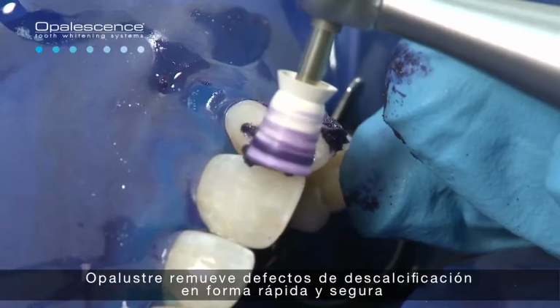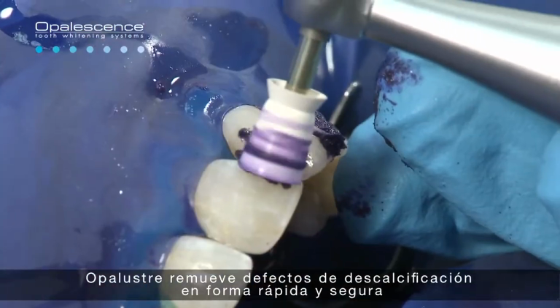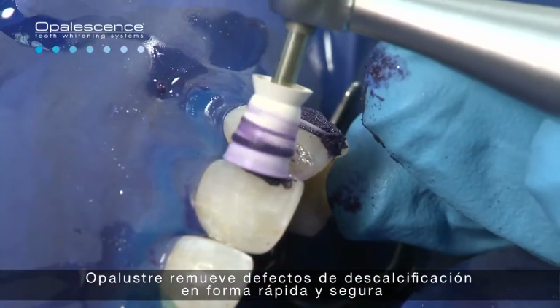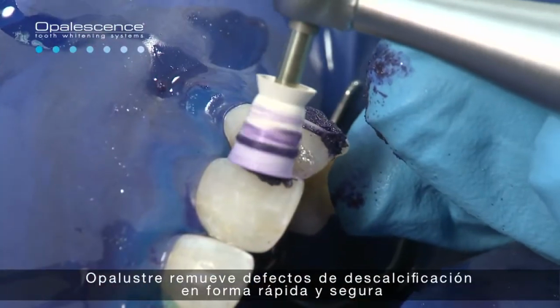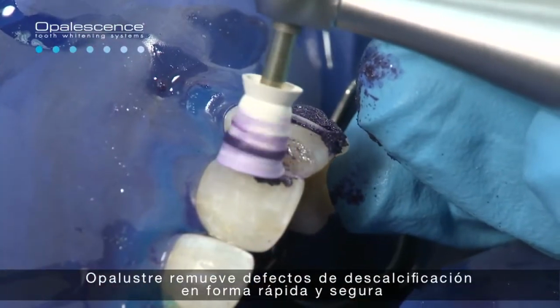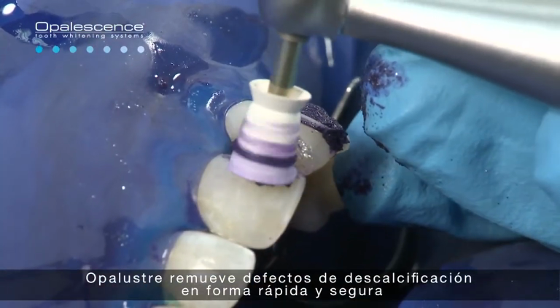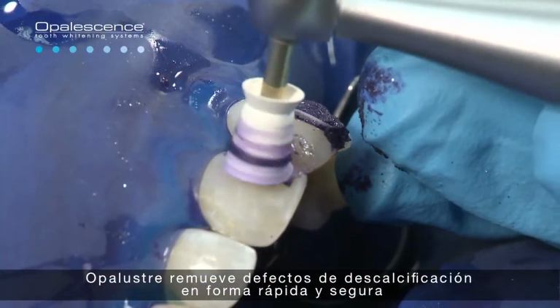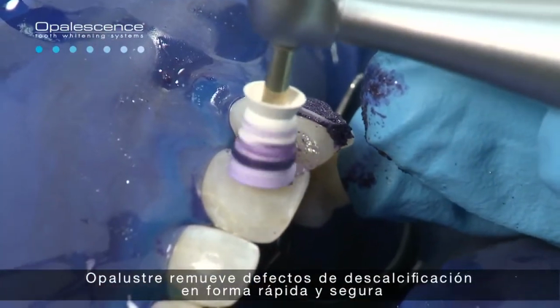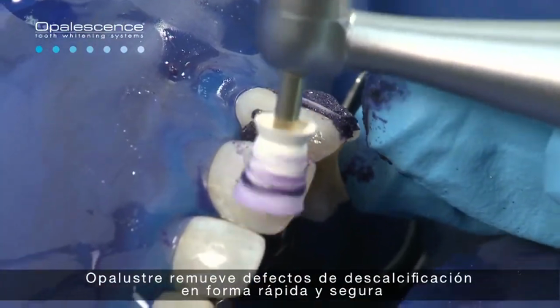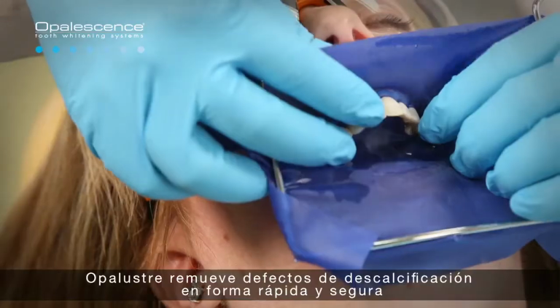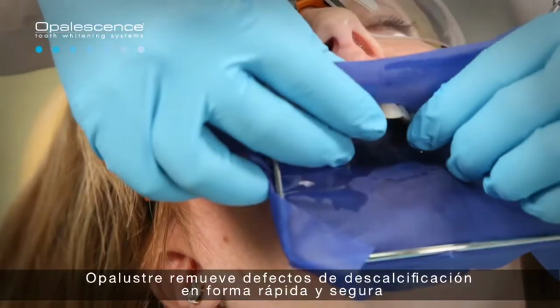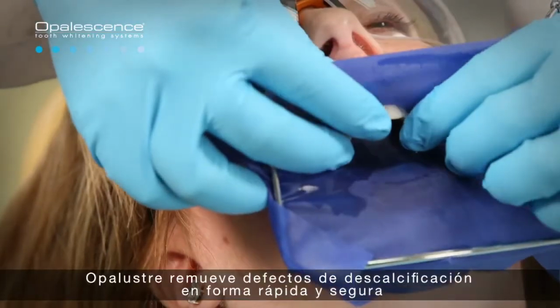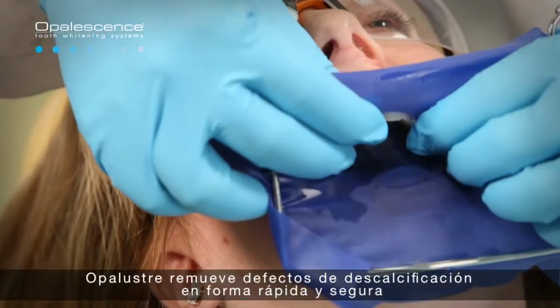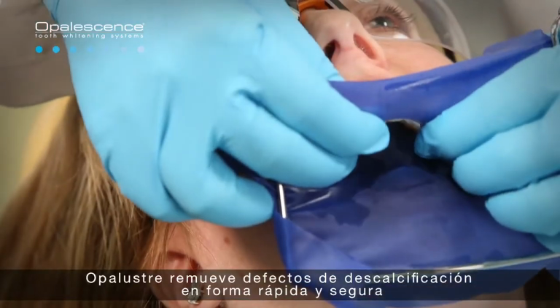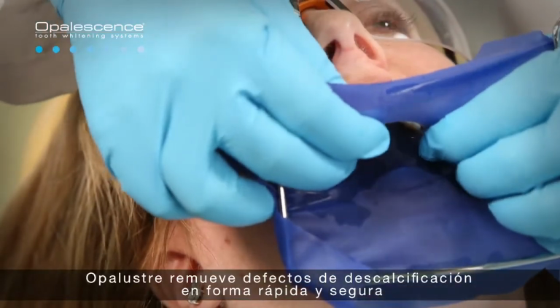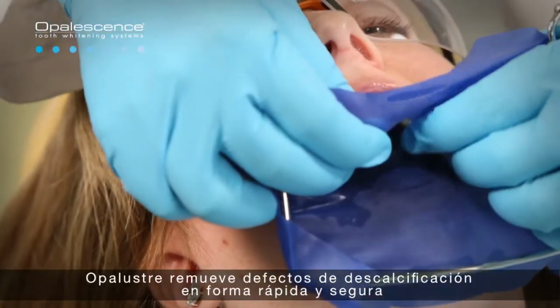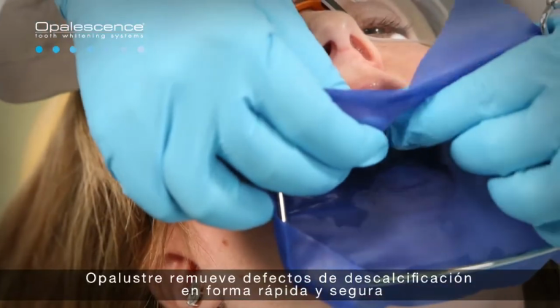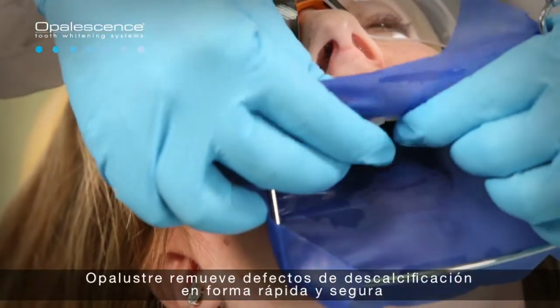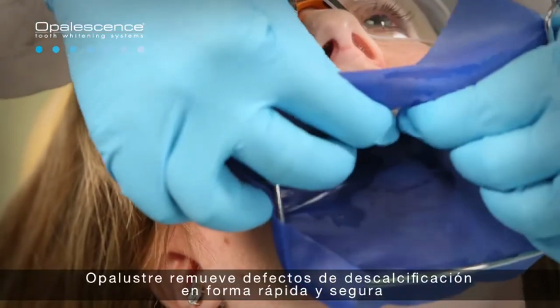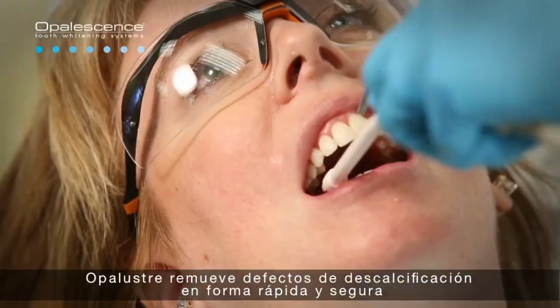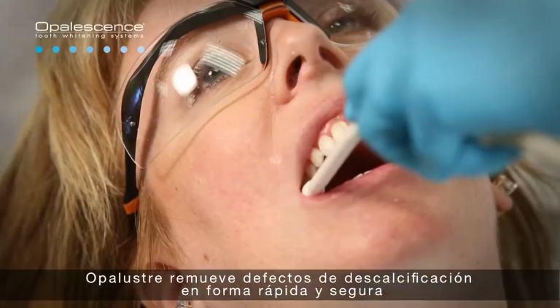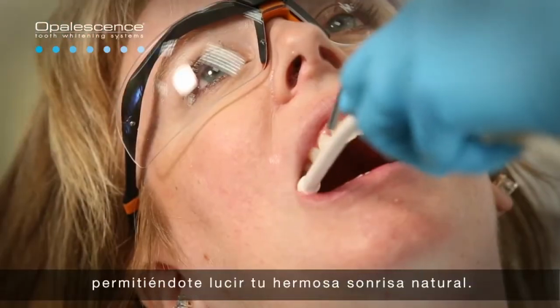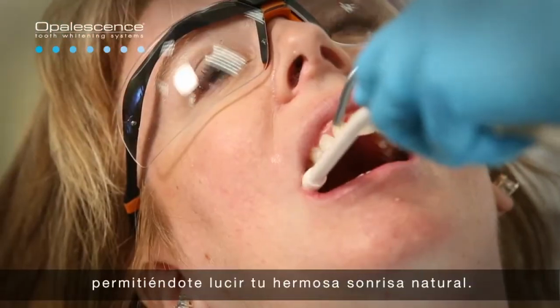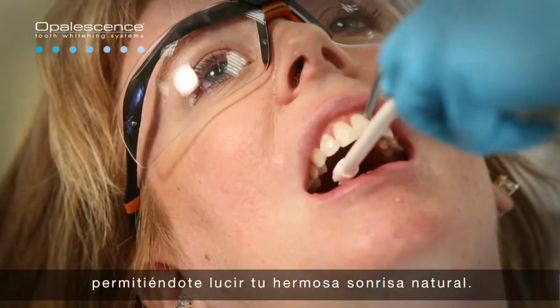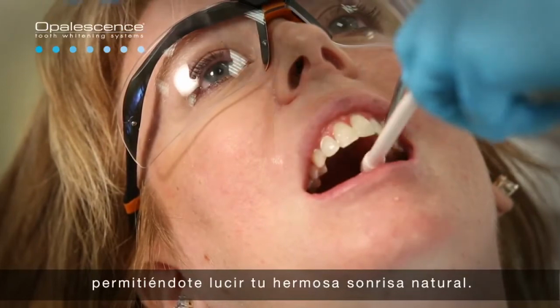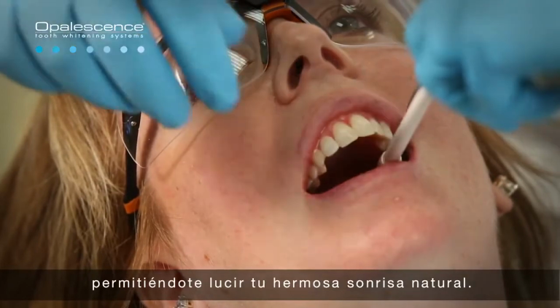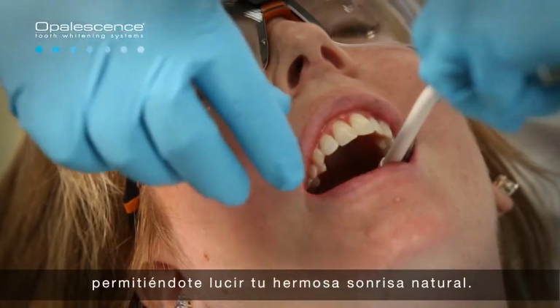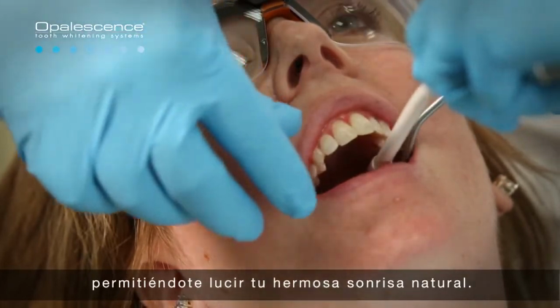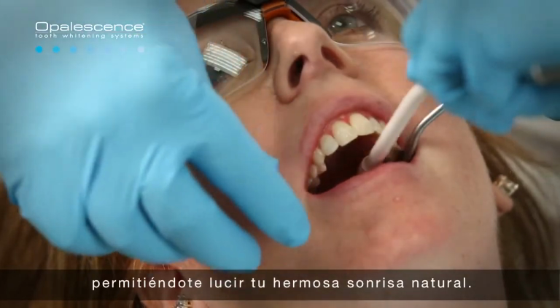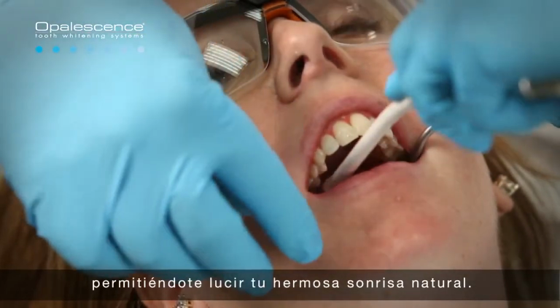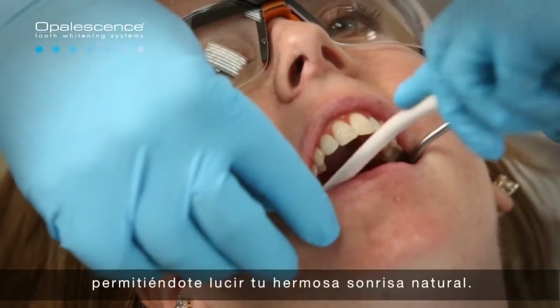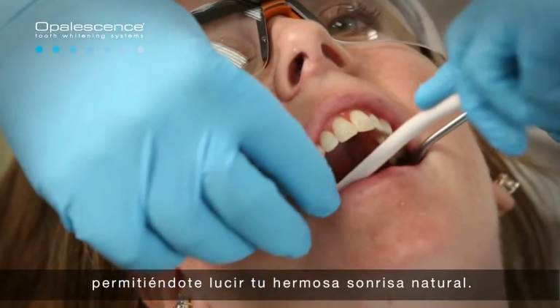Opal Luster quickly and safely removes unwanted enamel decalcification defects, leaving you with your natural, beautiful smile.